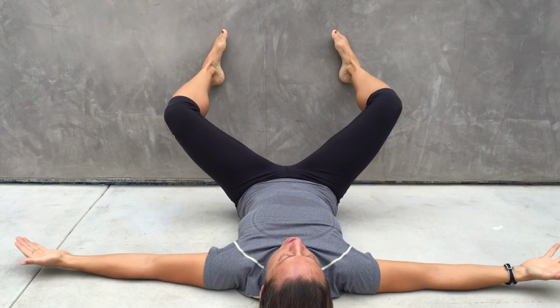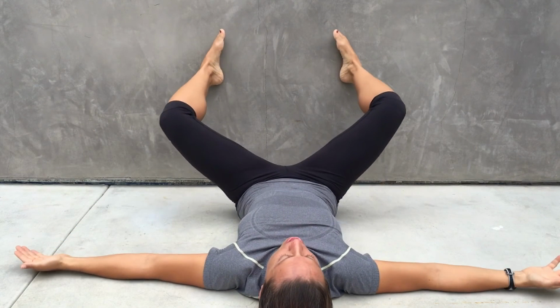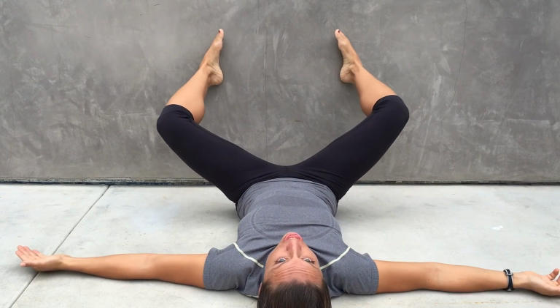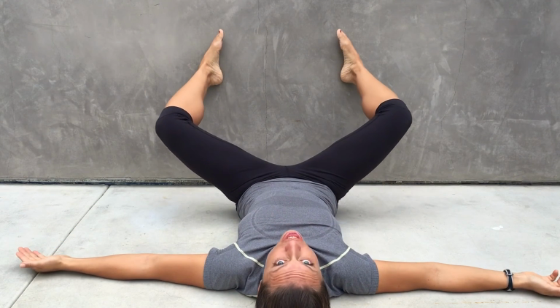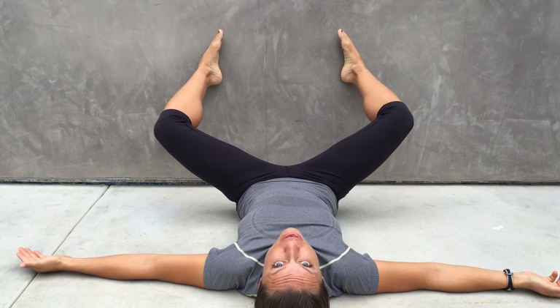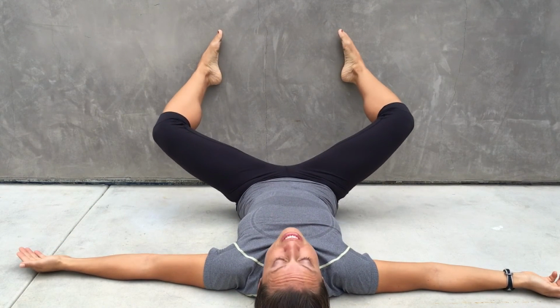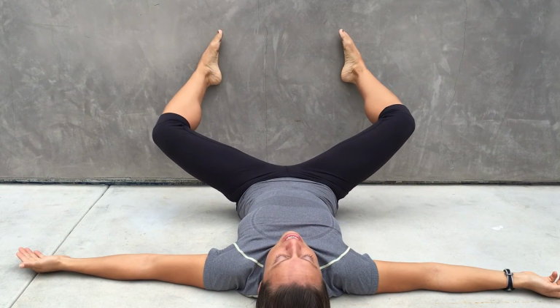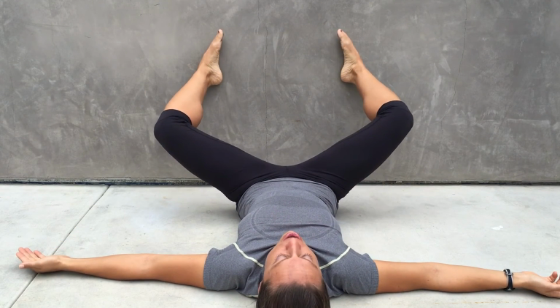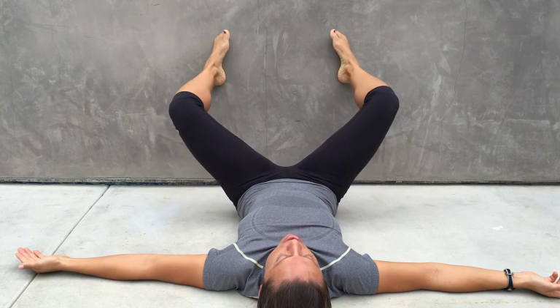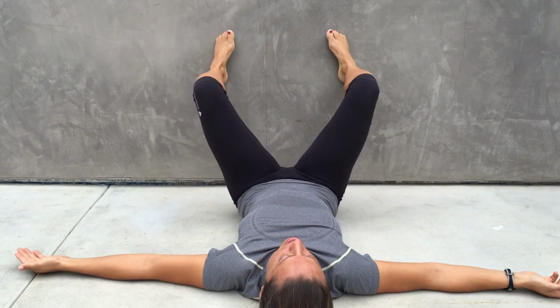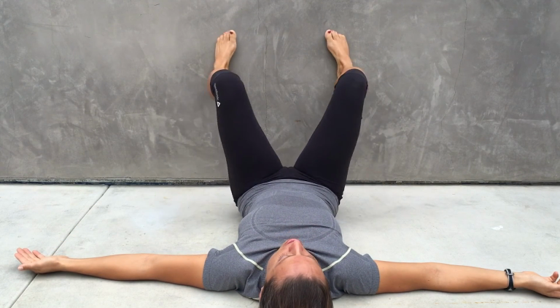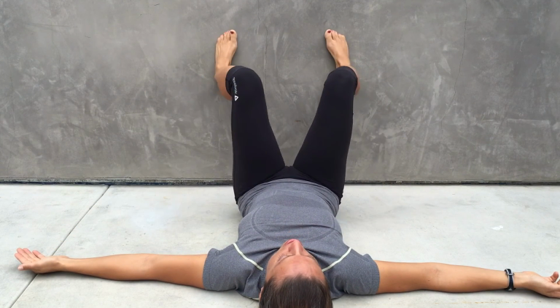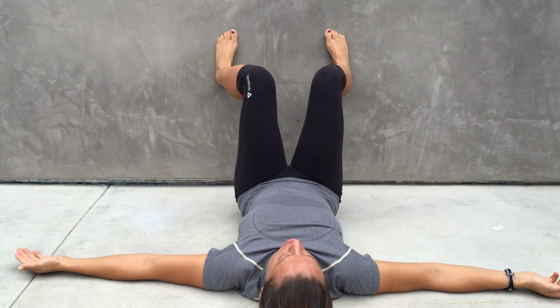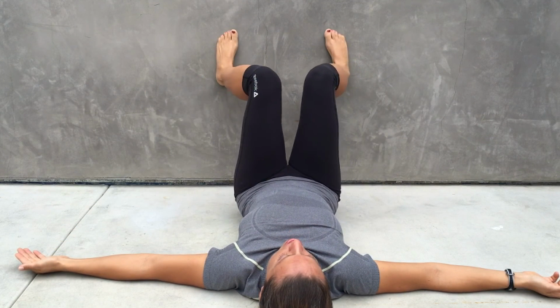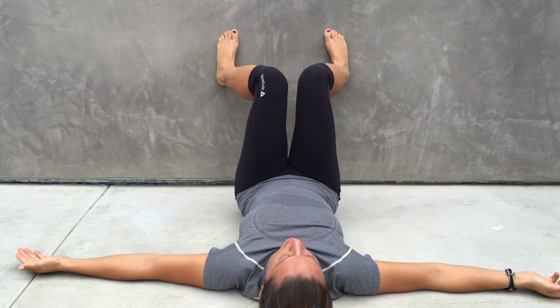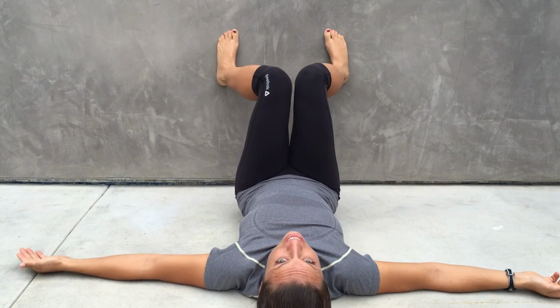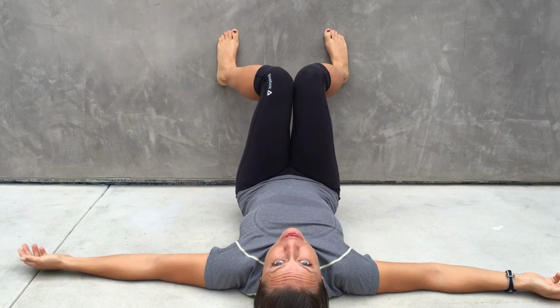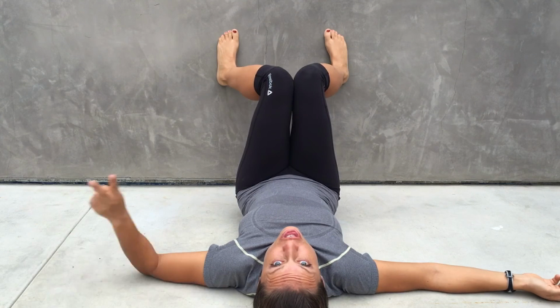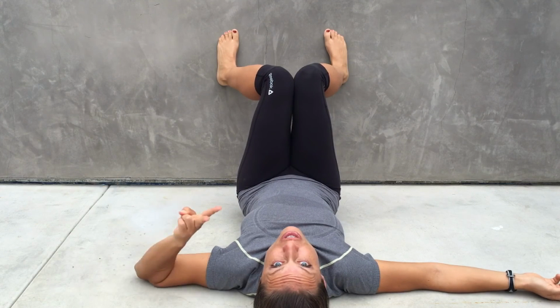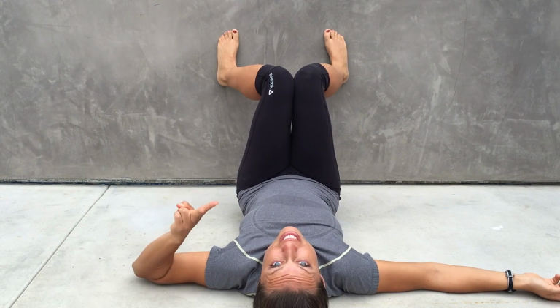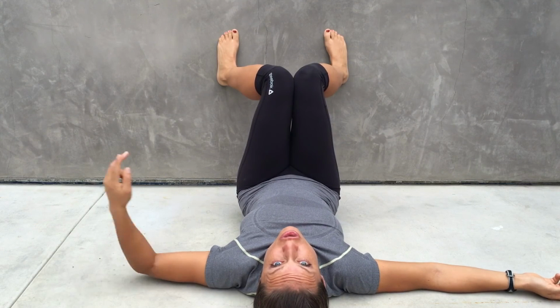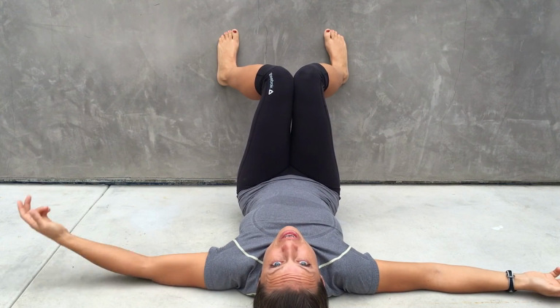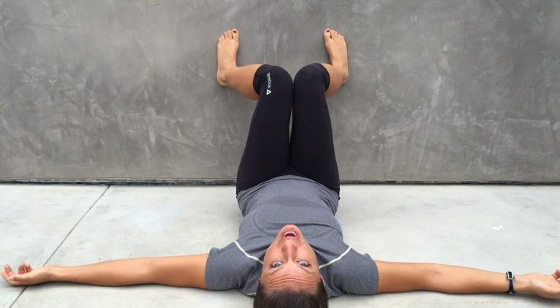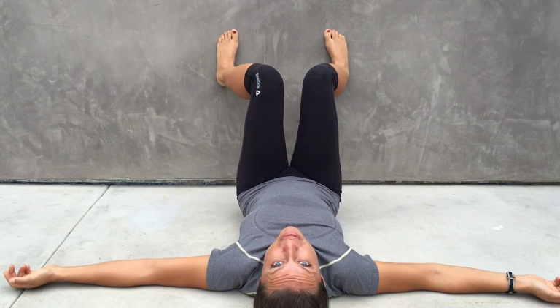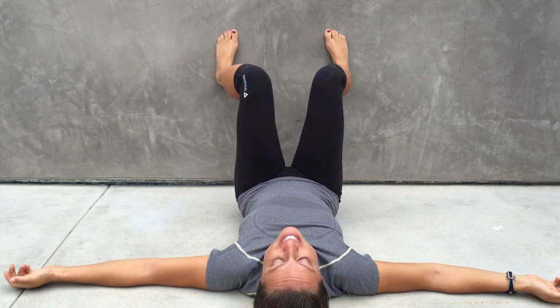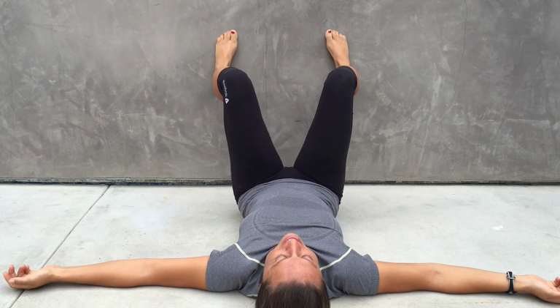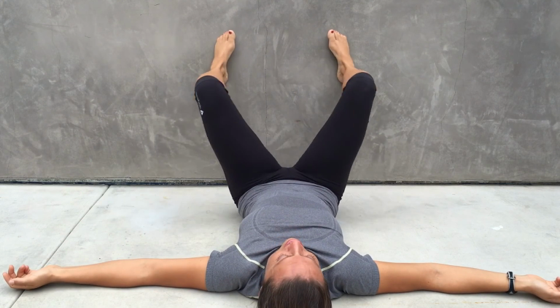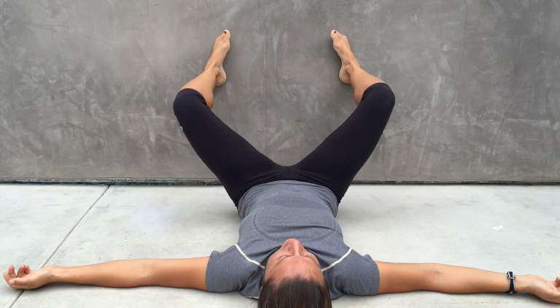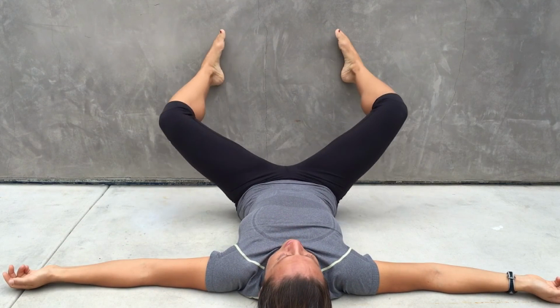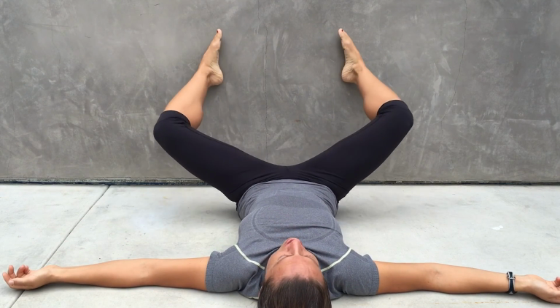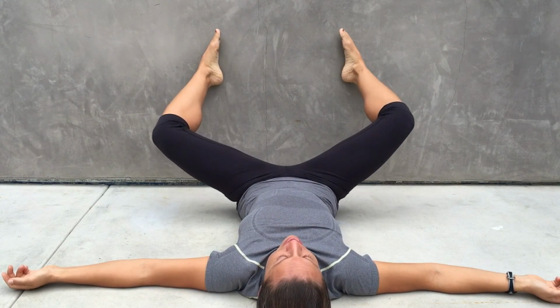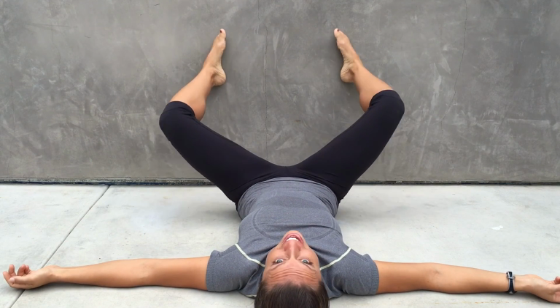You're just going to go knees out and together, two sets of 20 reps. Have fun!